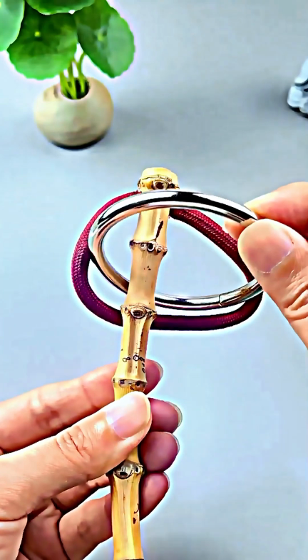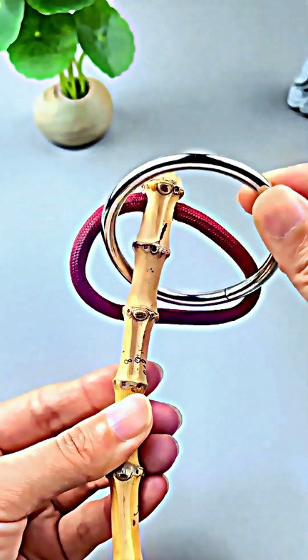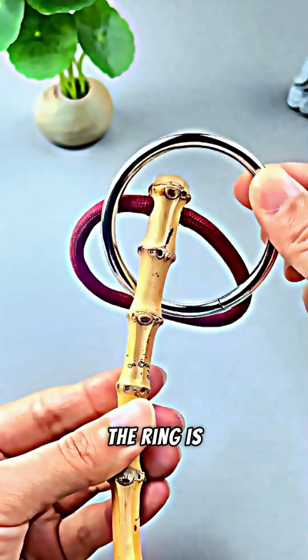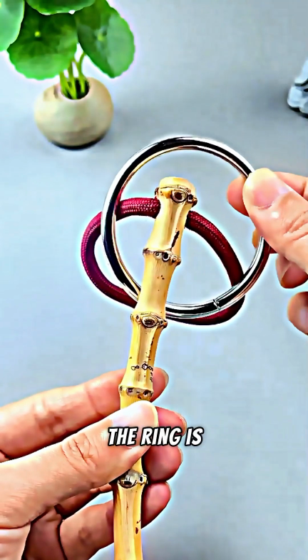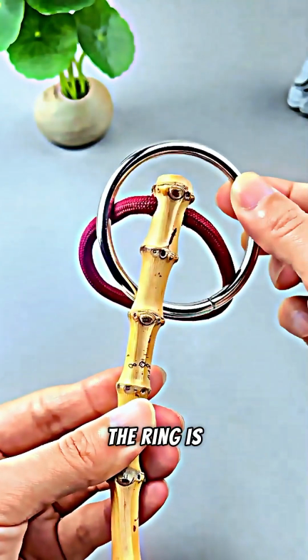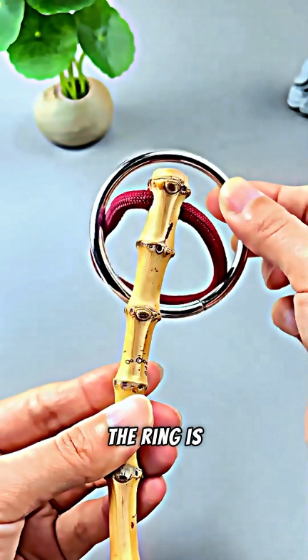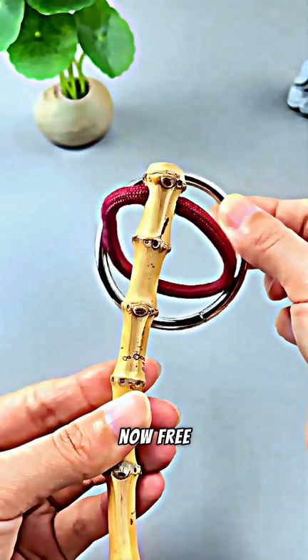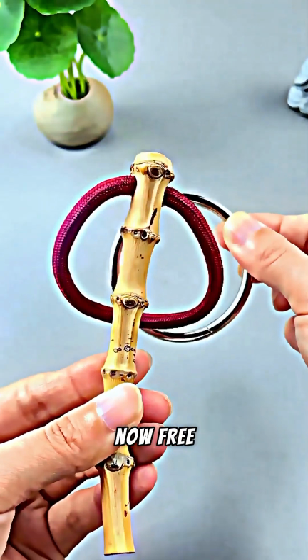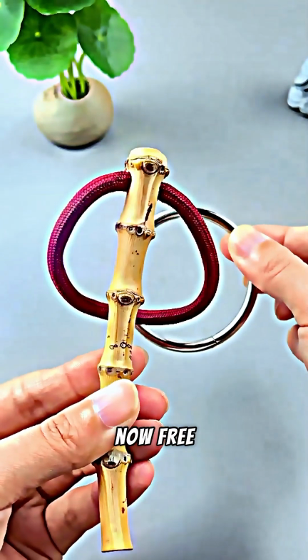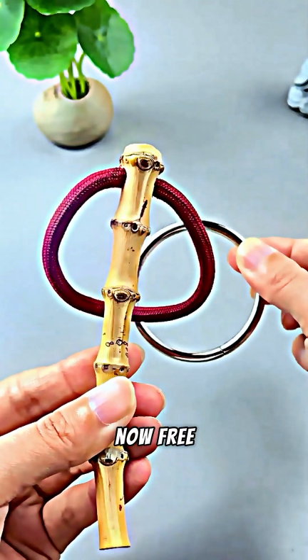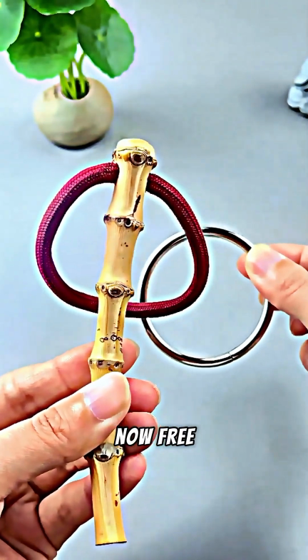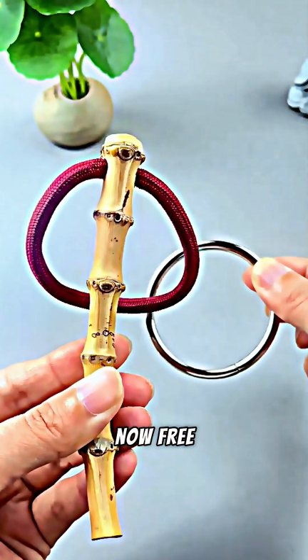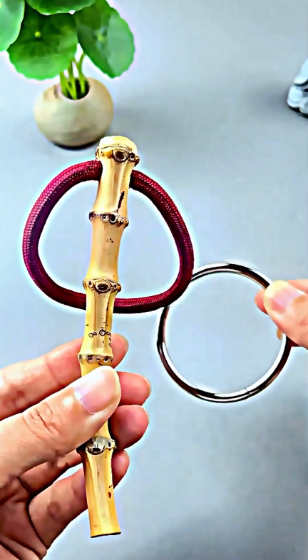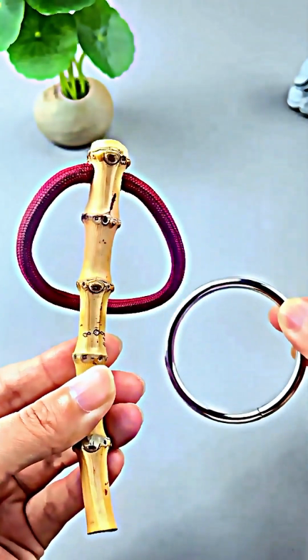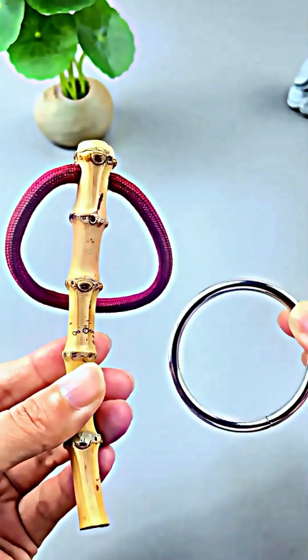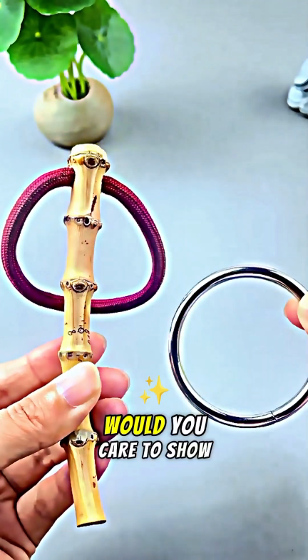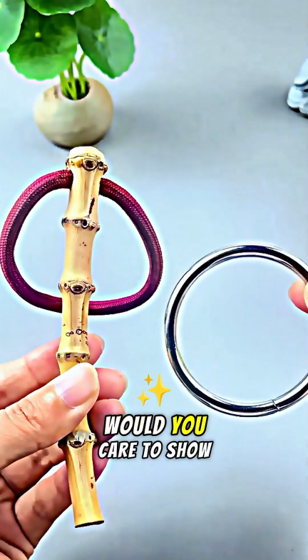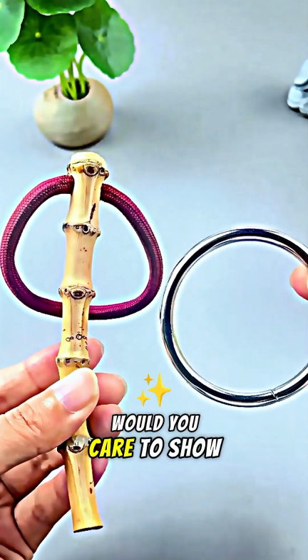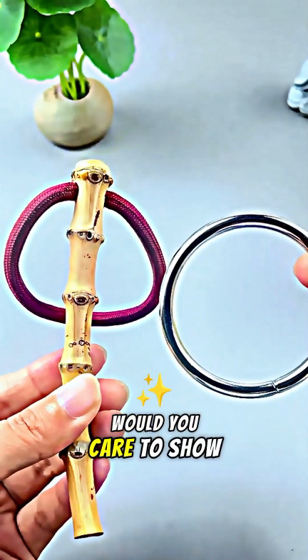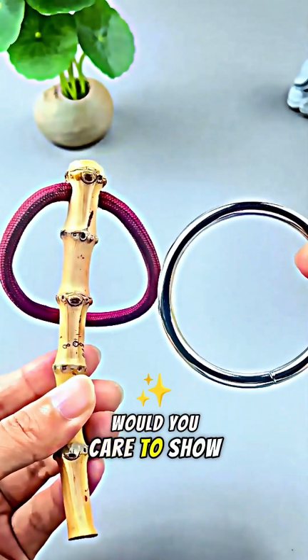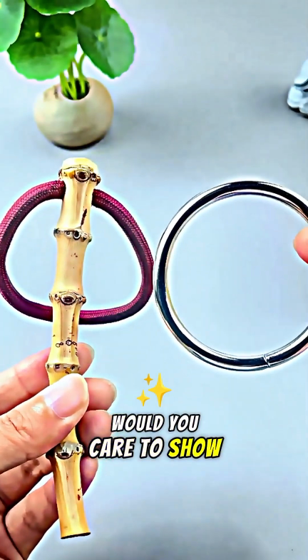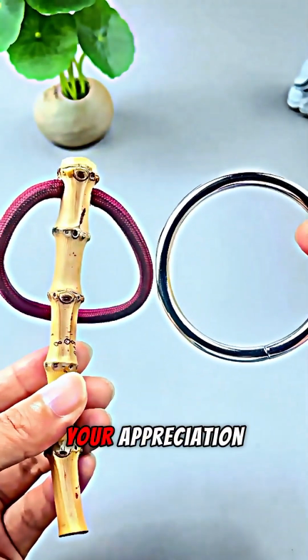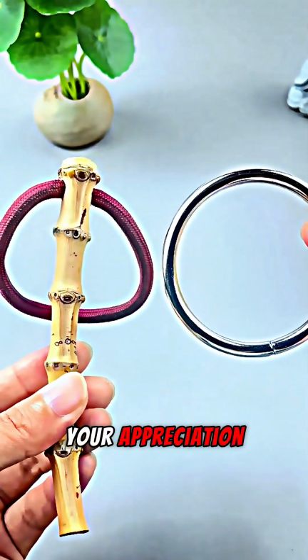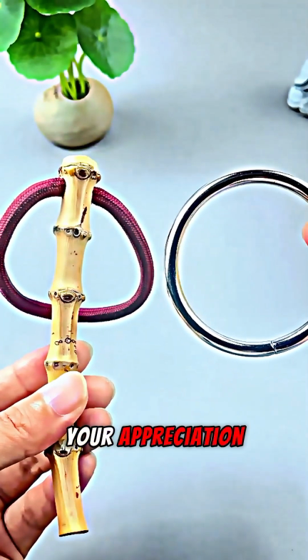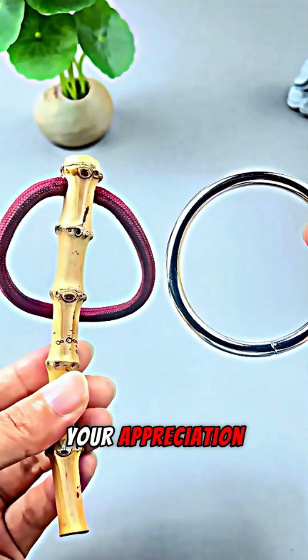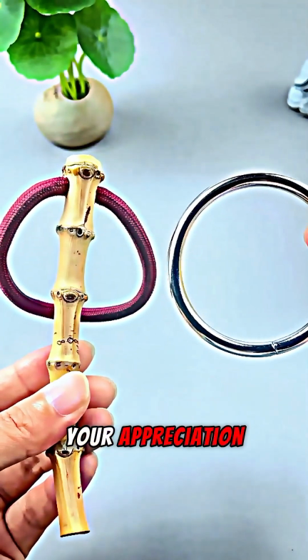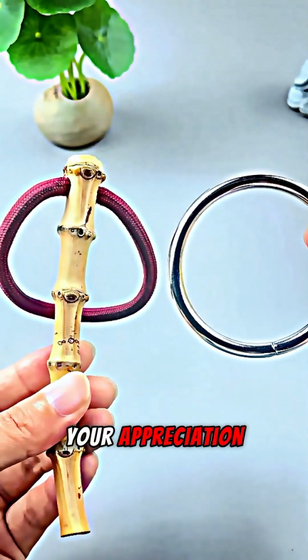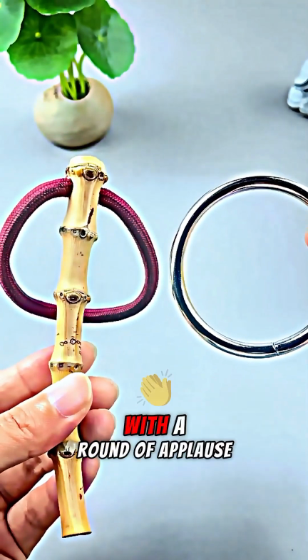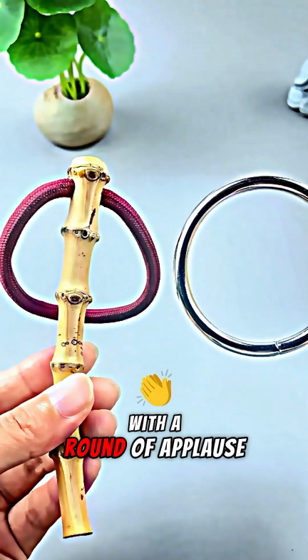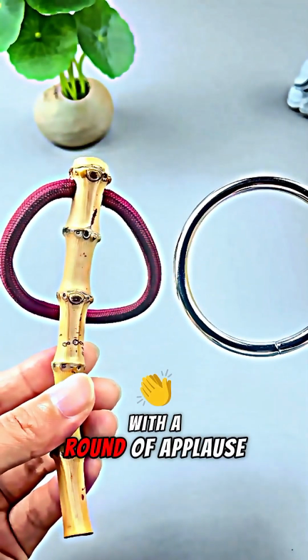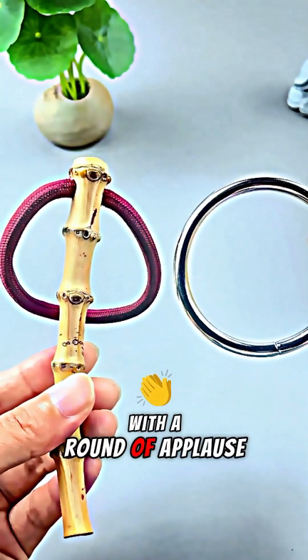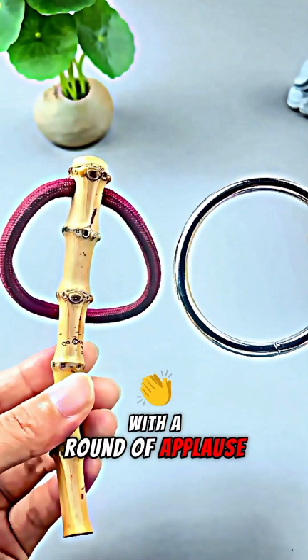The ring is now free. Would you care to show your appreciation with a round of applause?